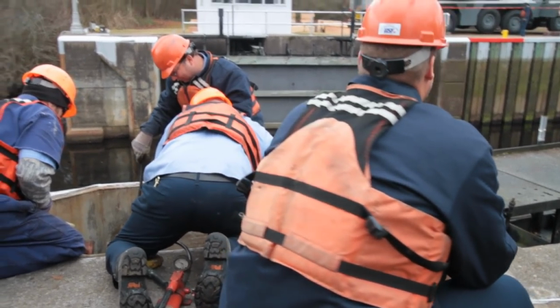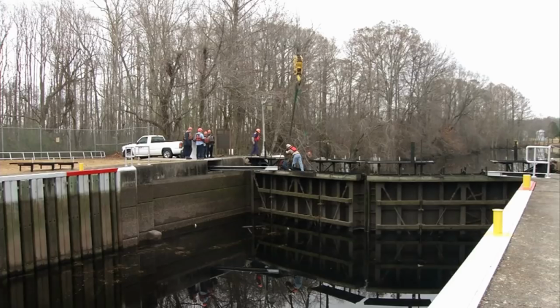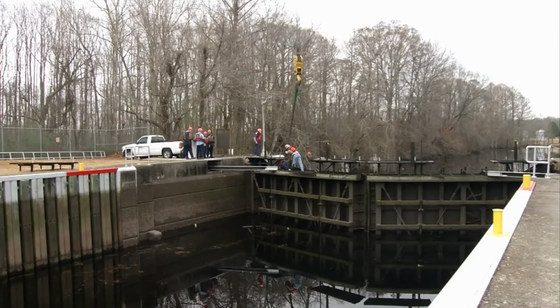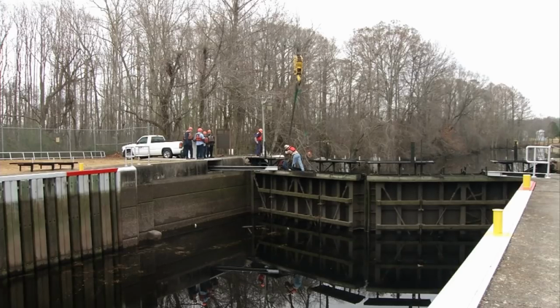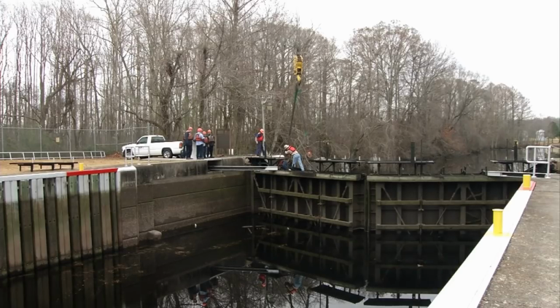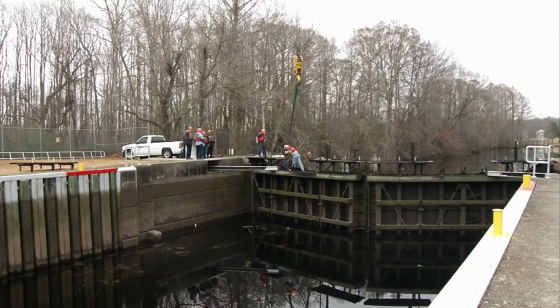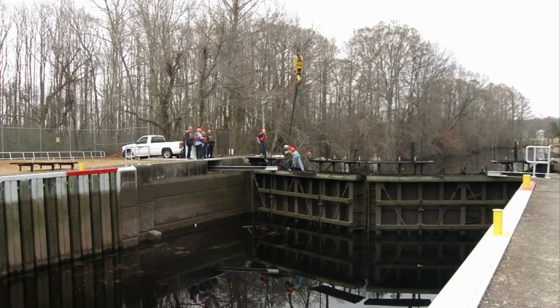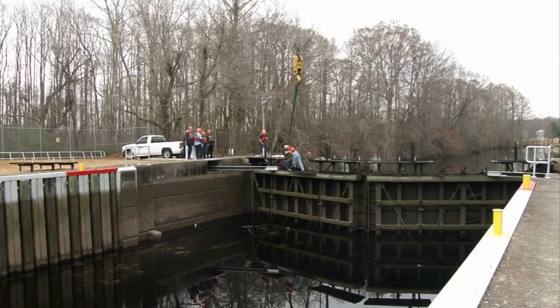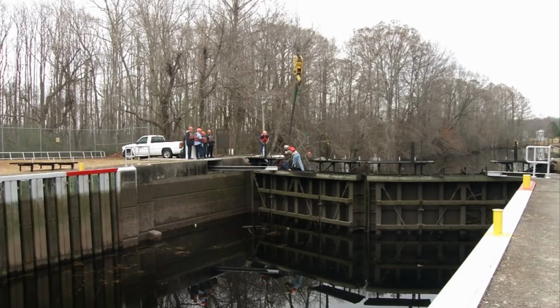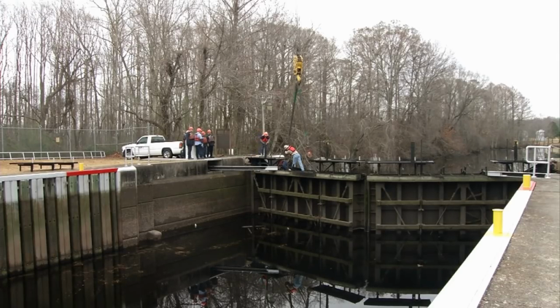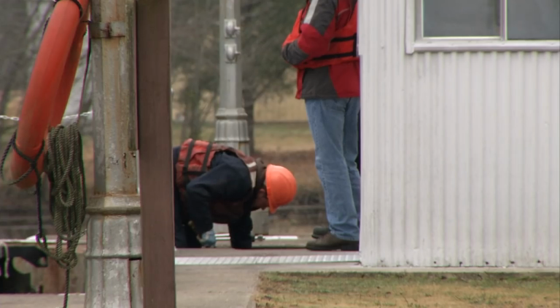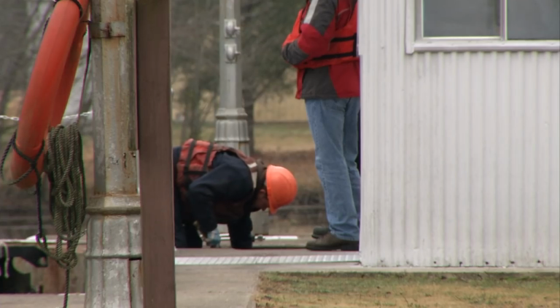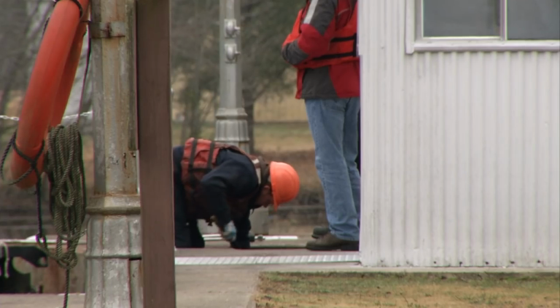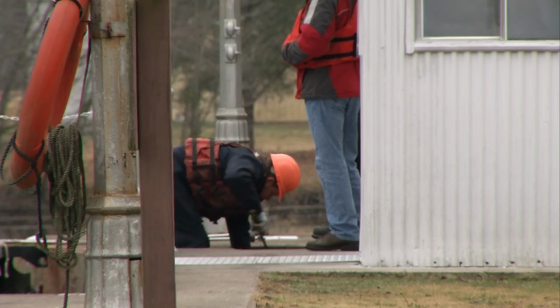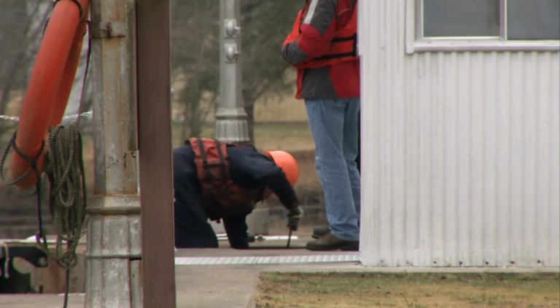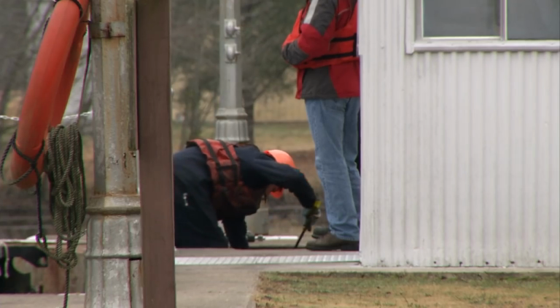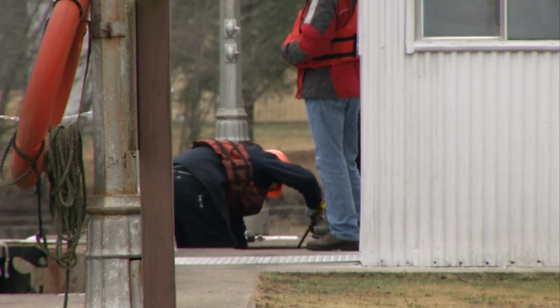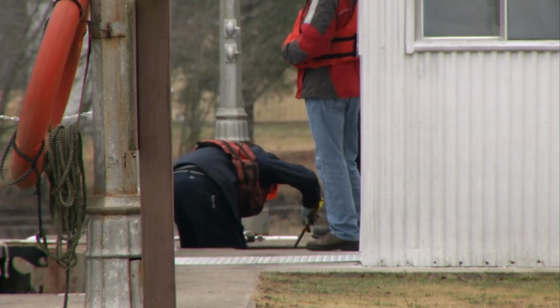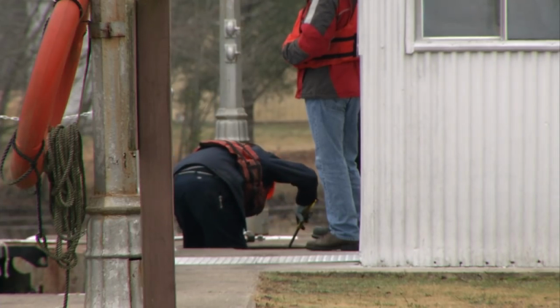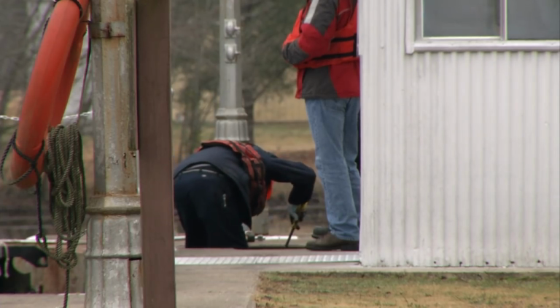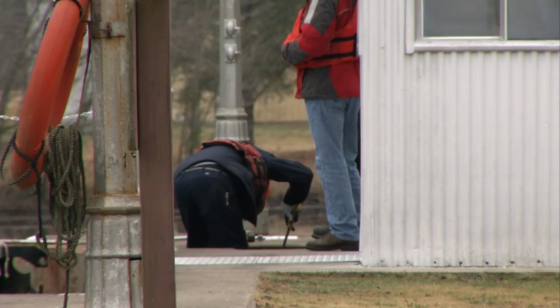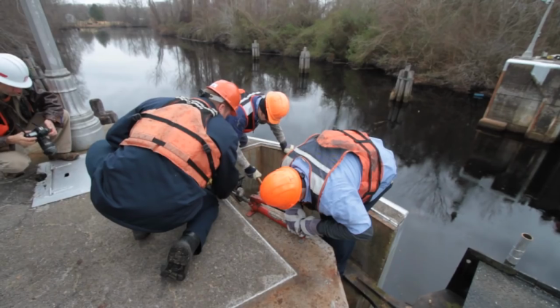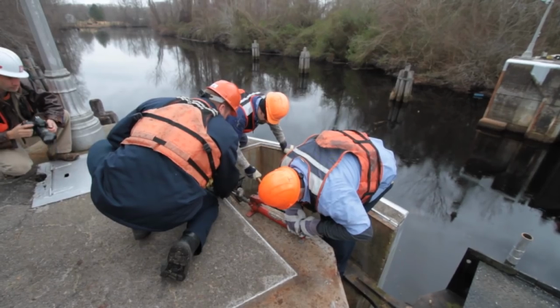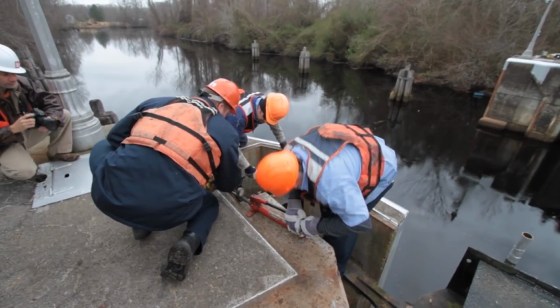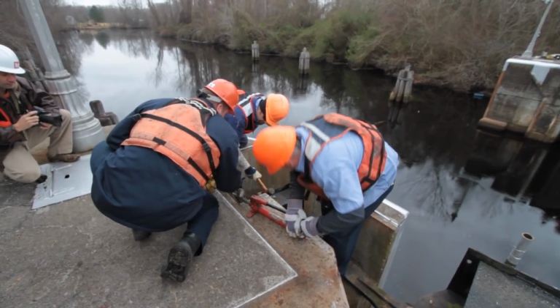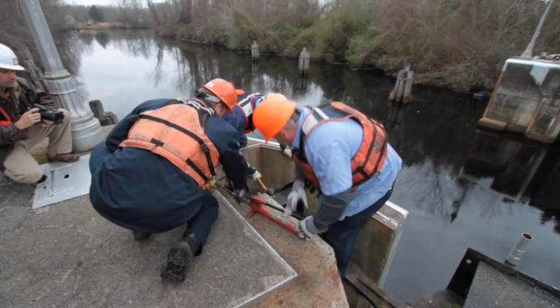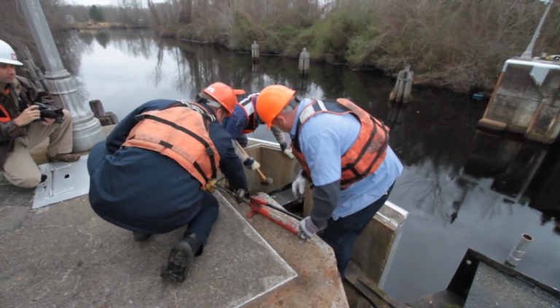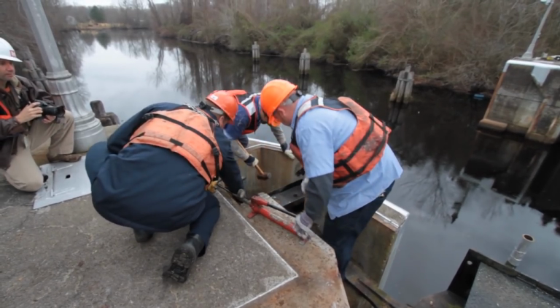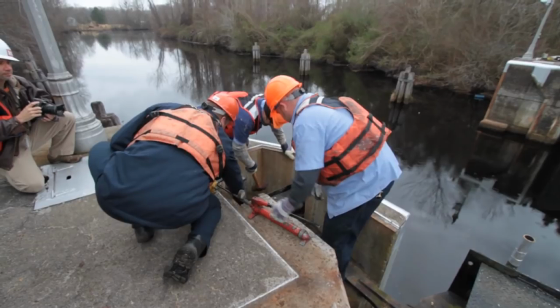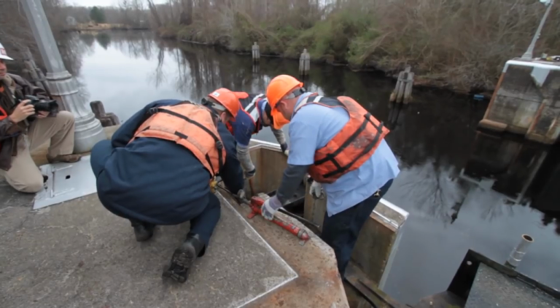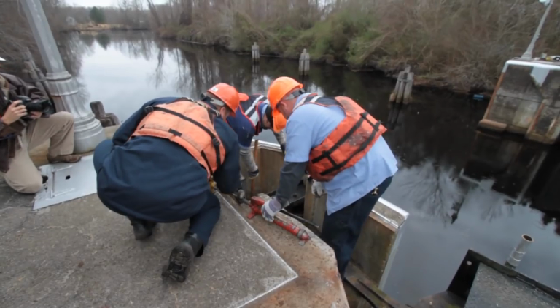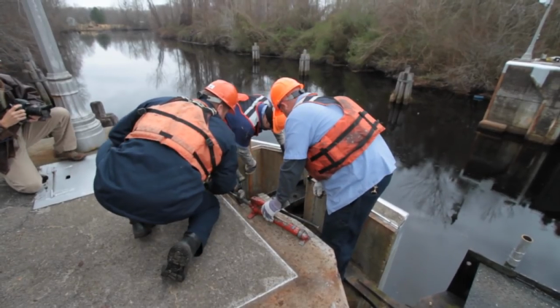Lock gates at the South Mills Lock in the Dismal Swamp Canal in South Mills, North Carolina are receiving some much-needed TLC.